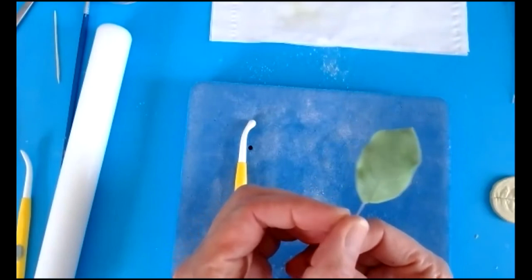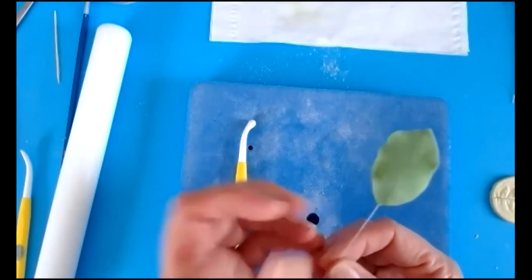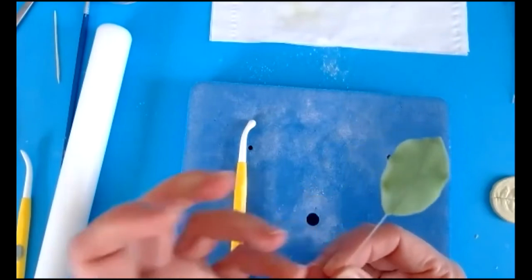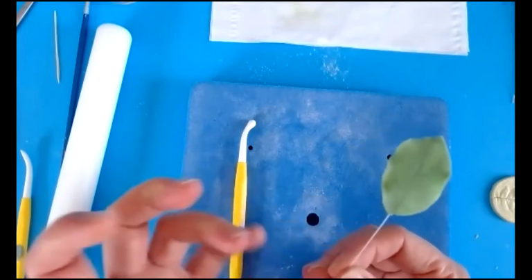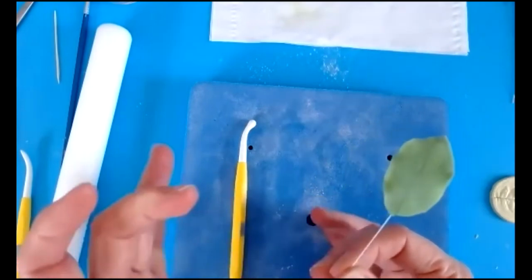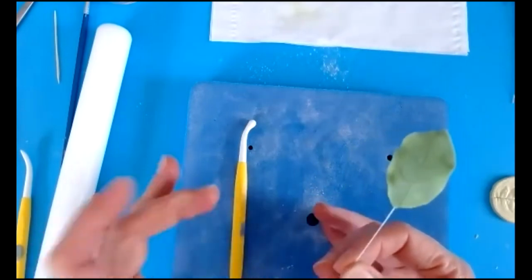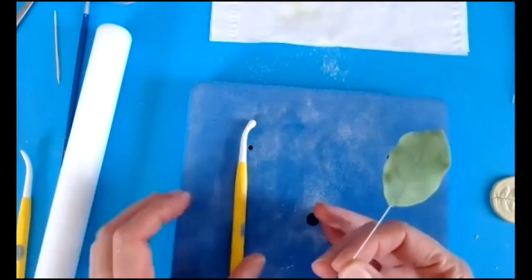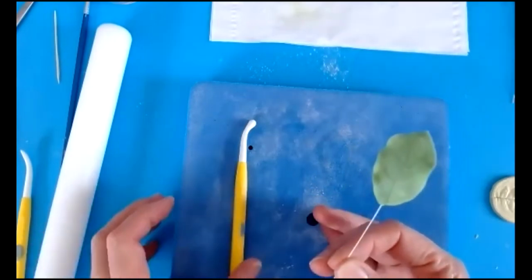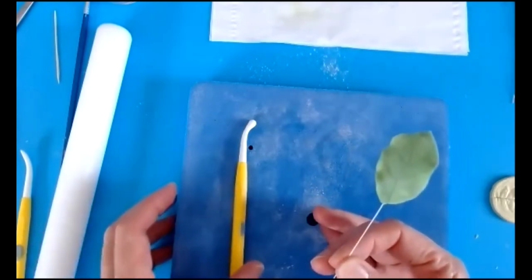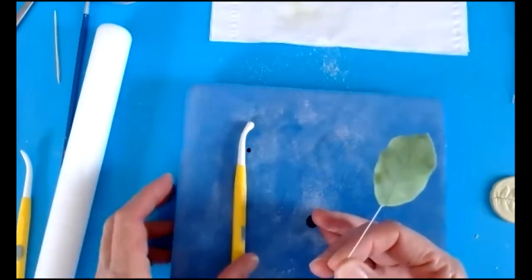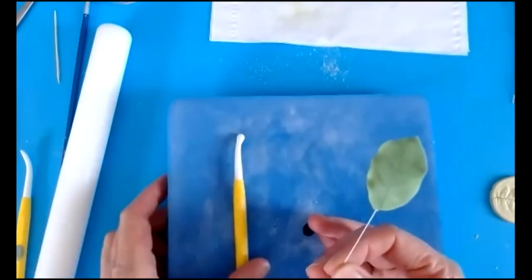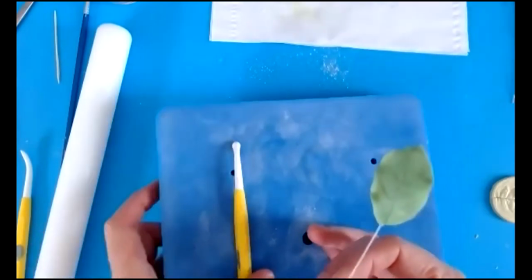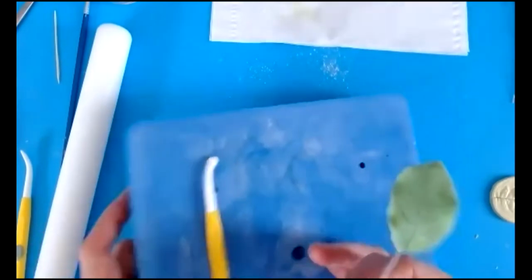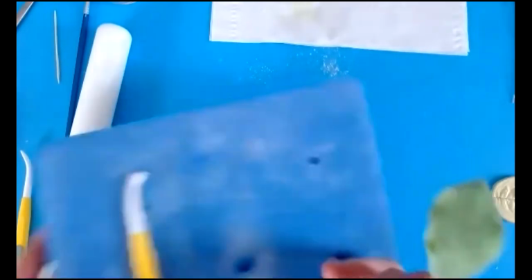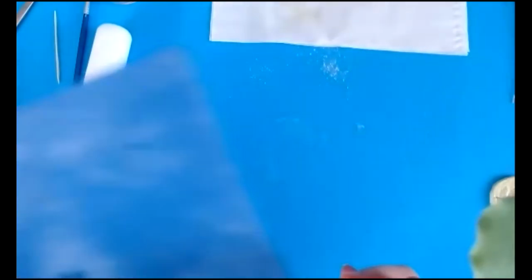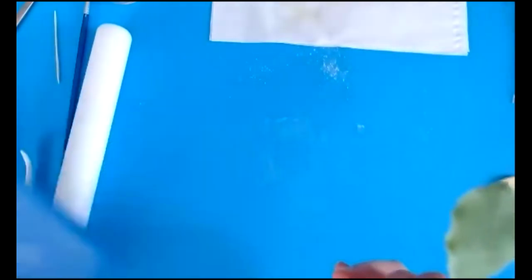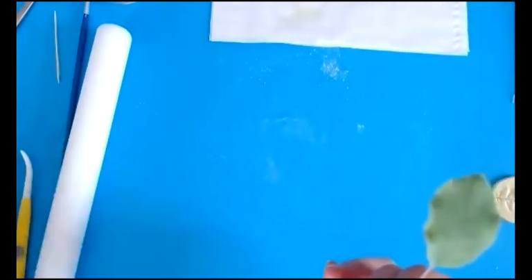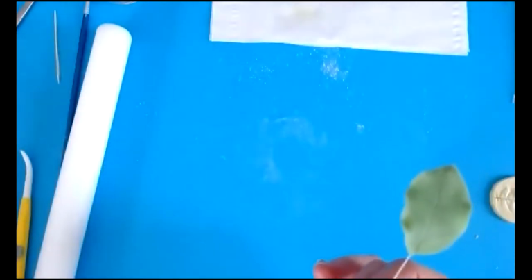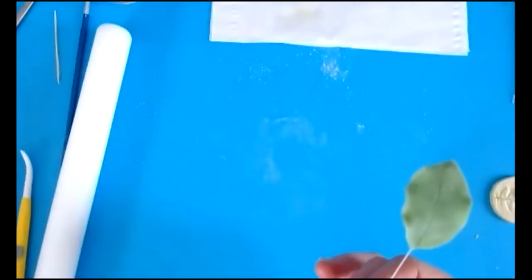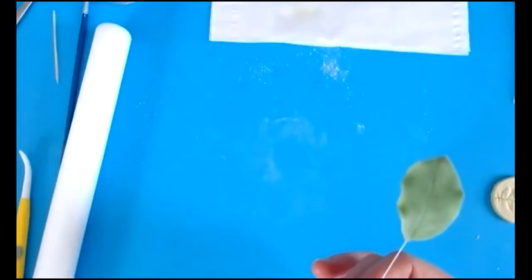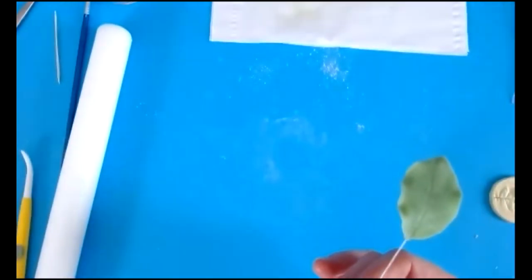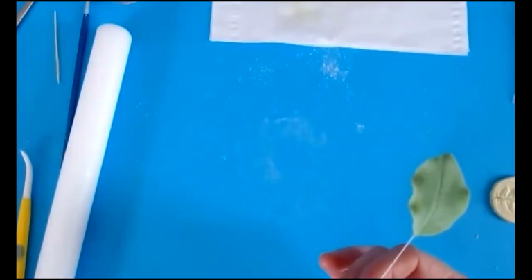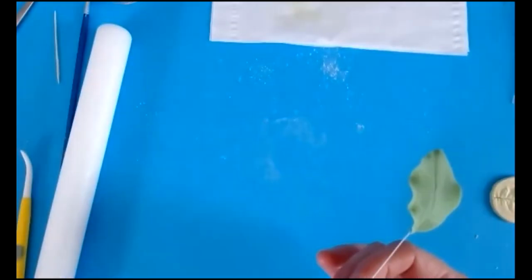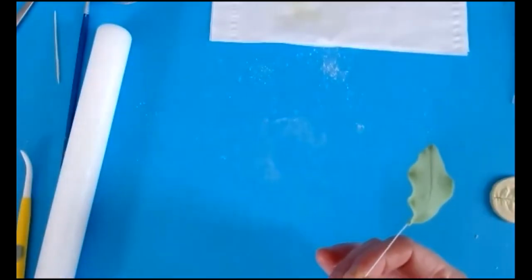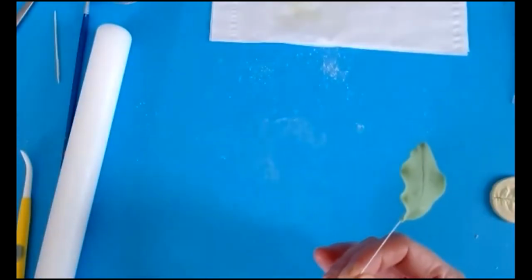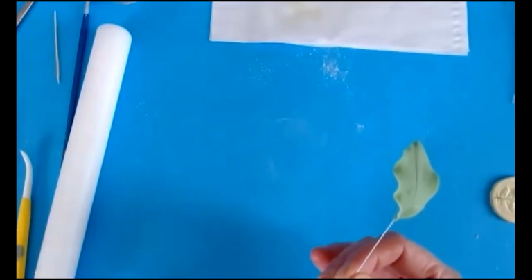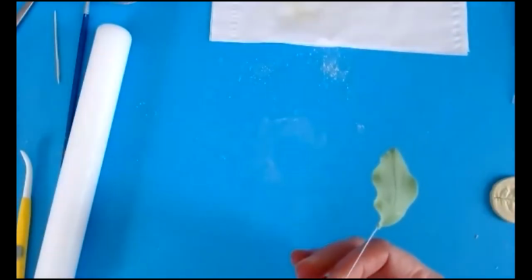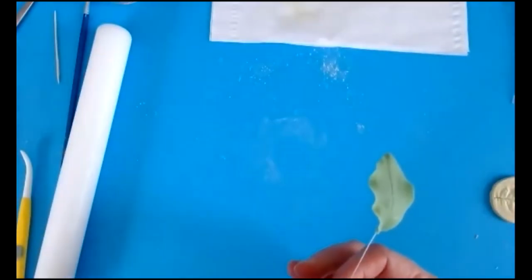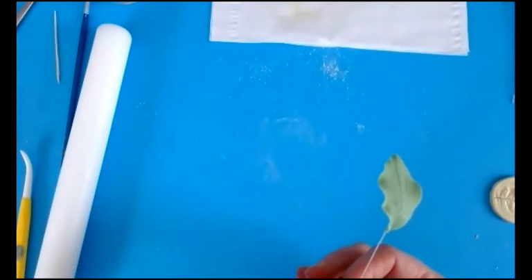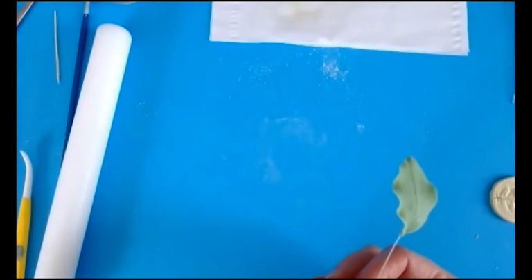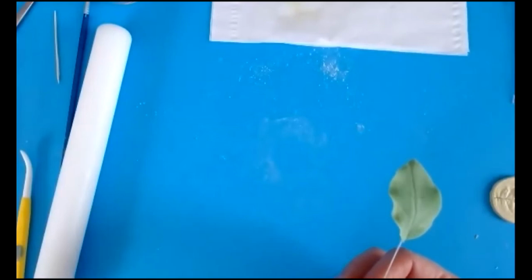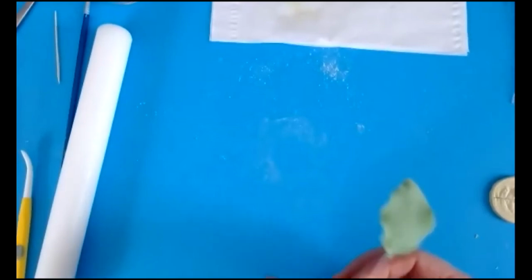Thin the edges with the bone modelling tool, using a bit of cornflour to stop it sticking. Put the tool half on, half off the leaf as you bend the edge. The leaves don't have much movement — just tilt it slightly and bring it in a little at the base. And that is your leaf. You can do different sizes.